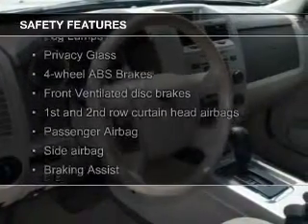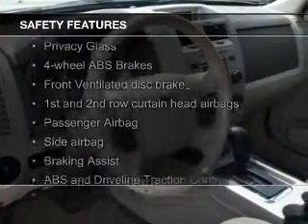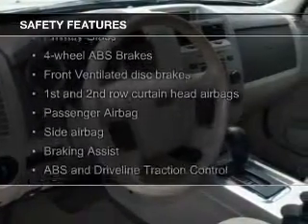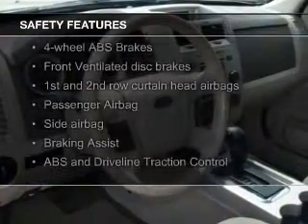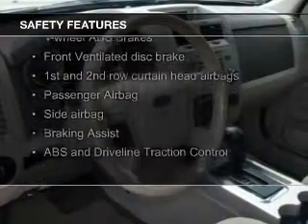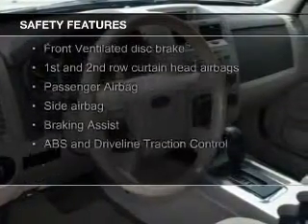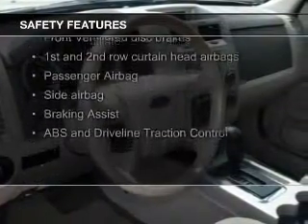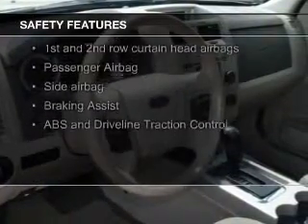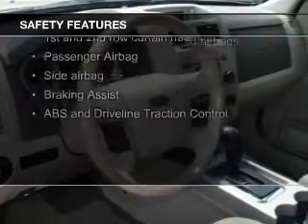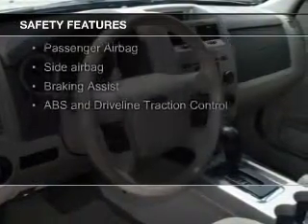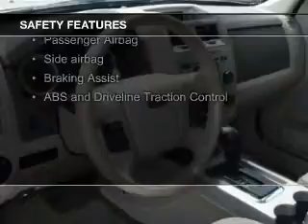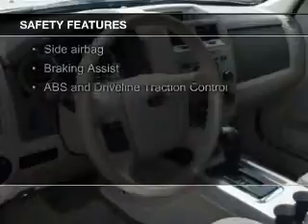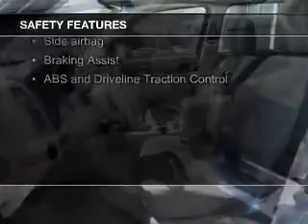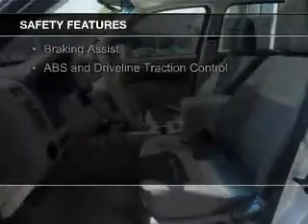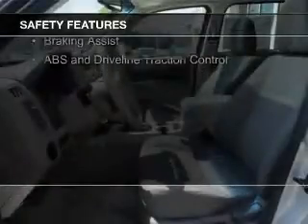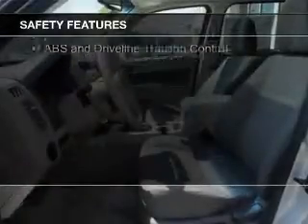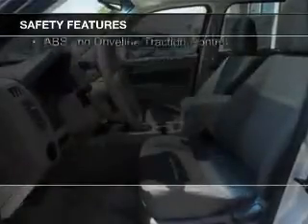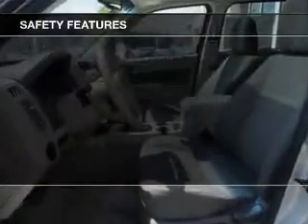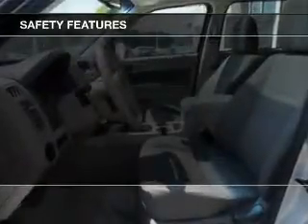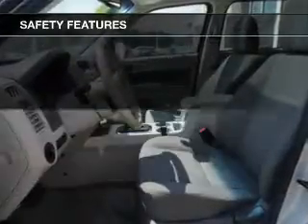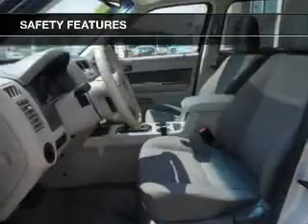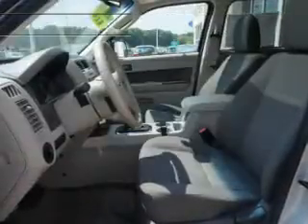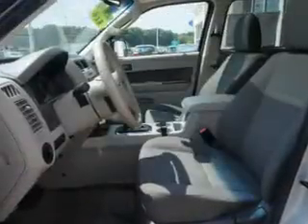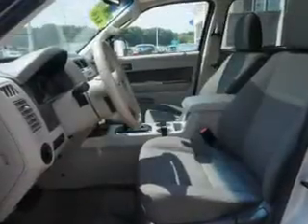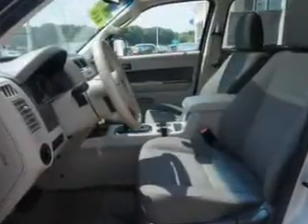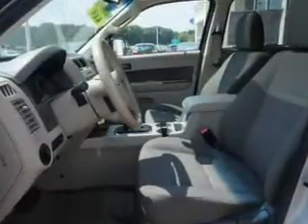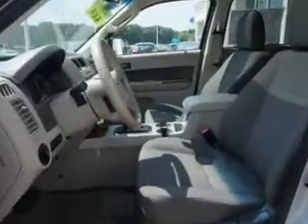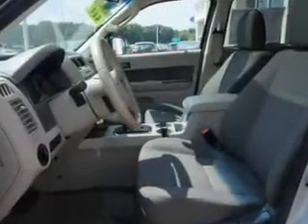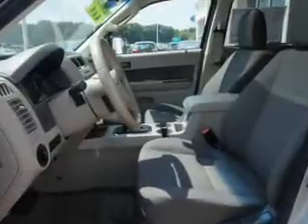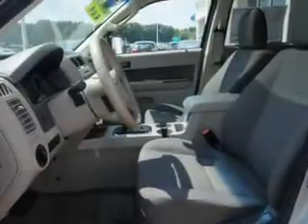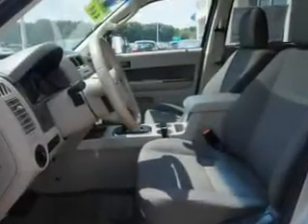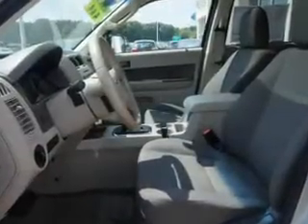Fog lights, curtain head airbags, side airbags, independent suspension, brake assist, and traction control.